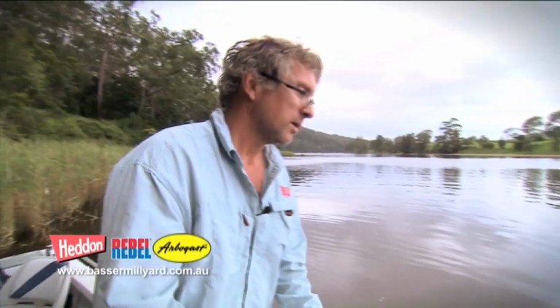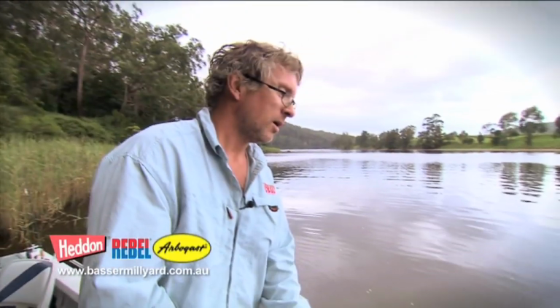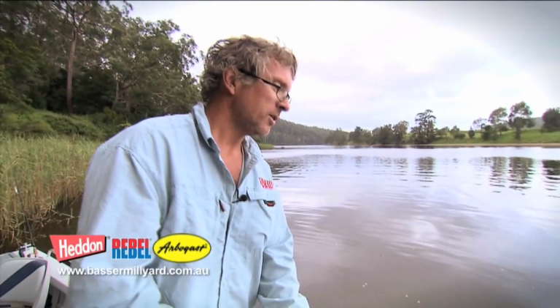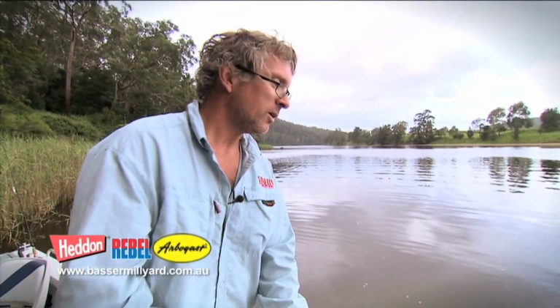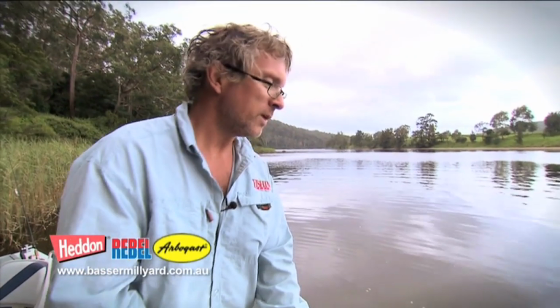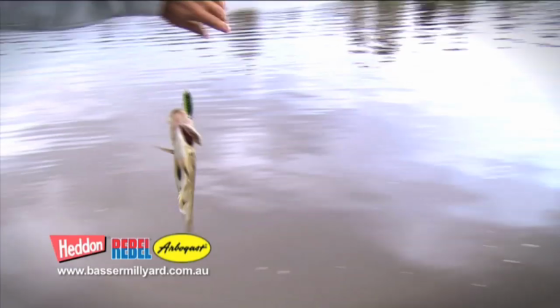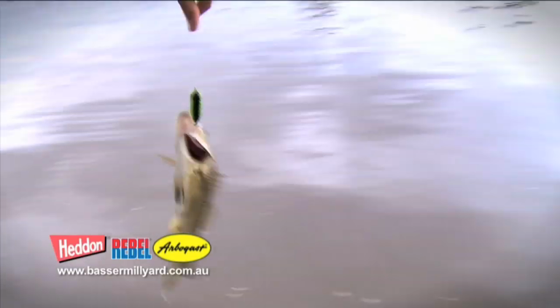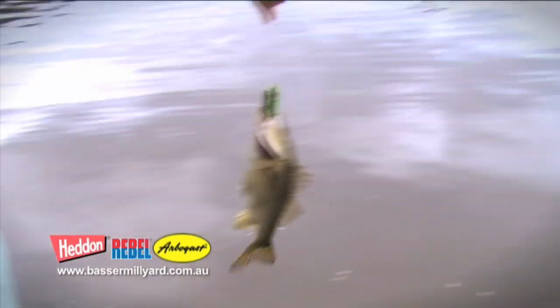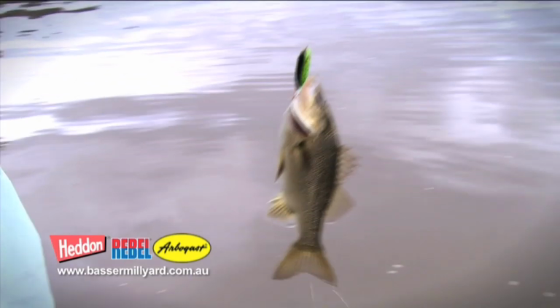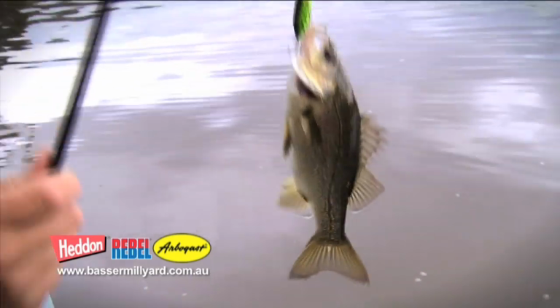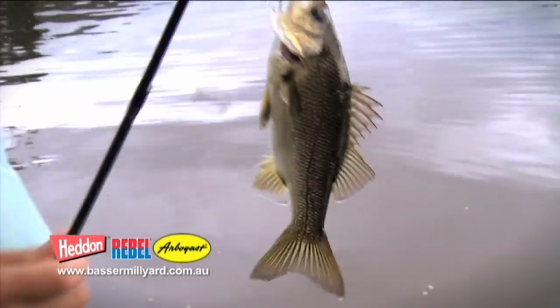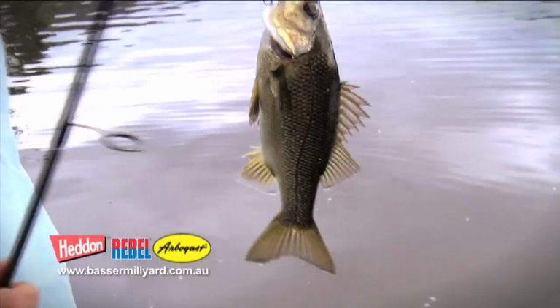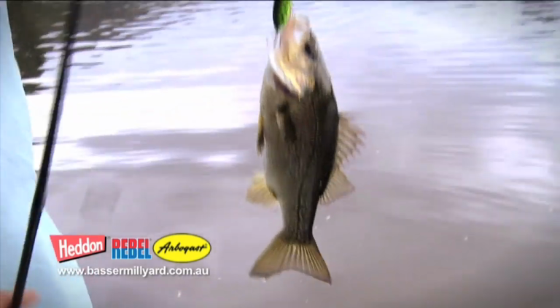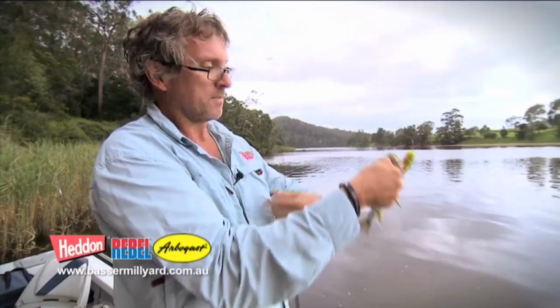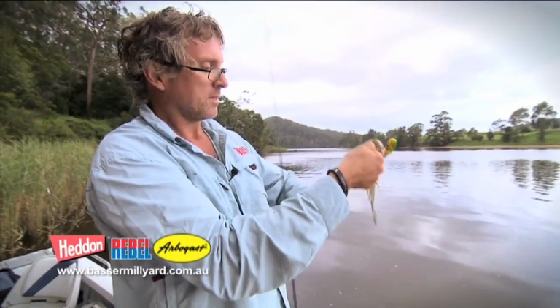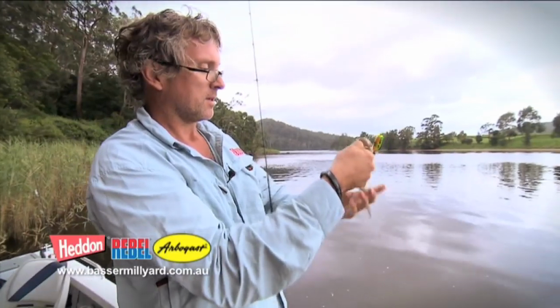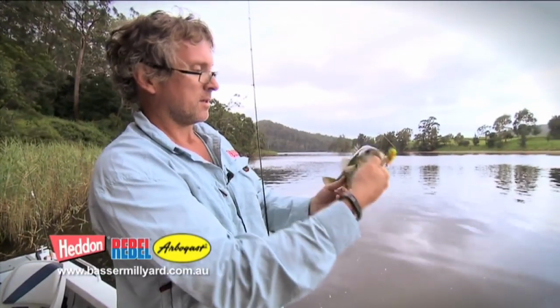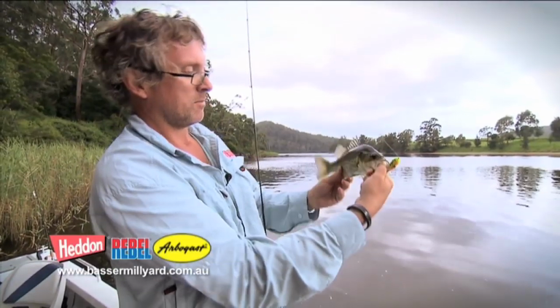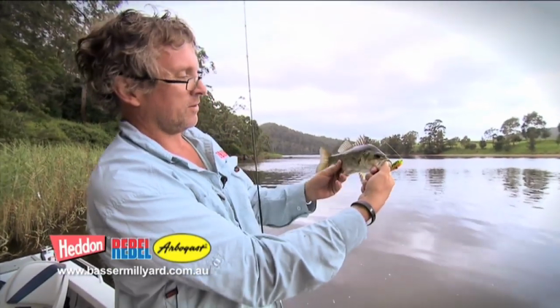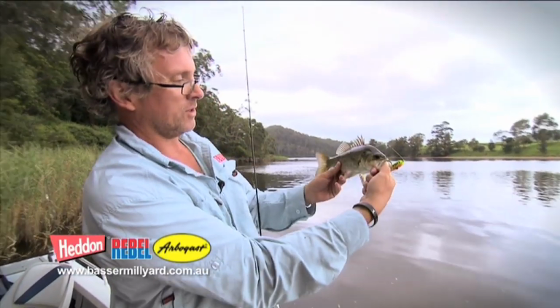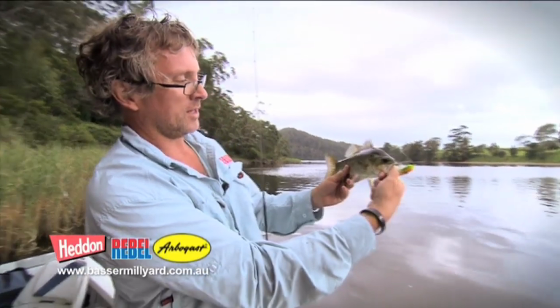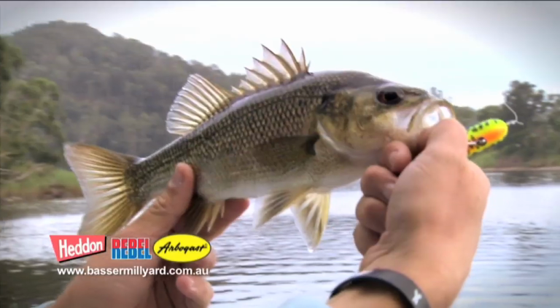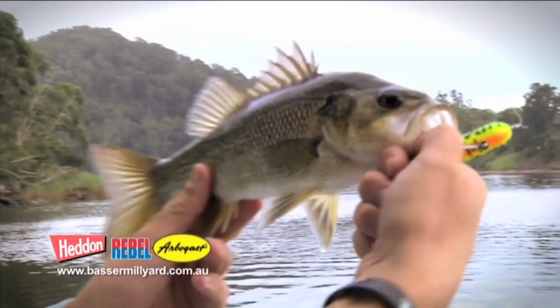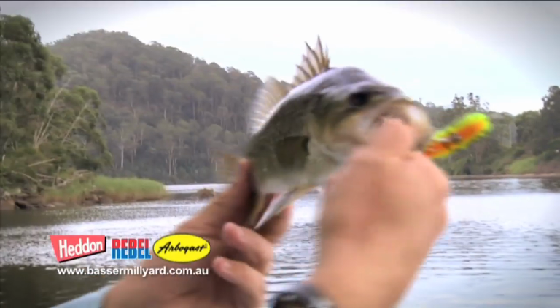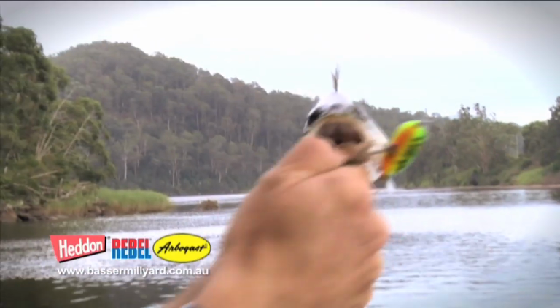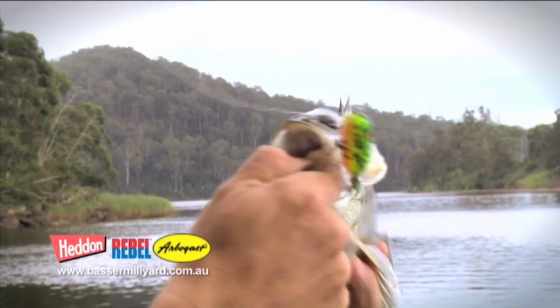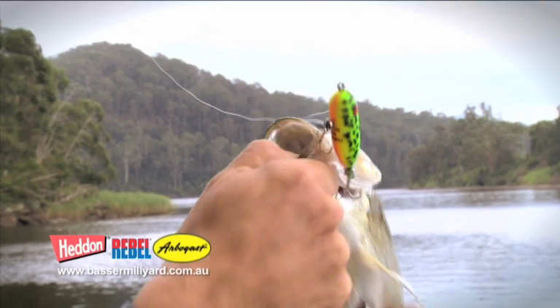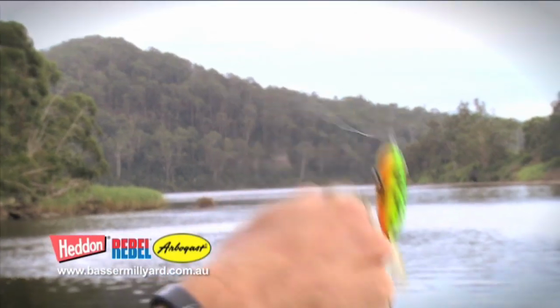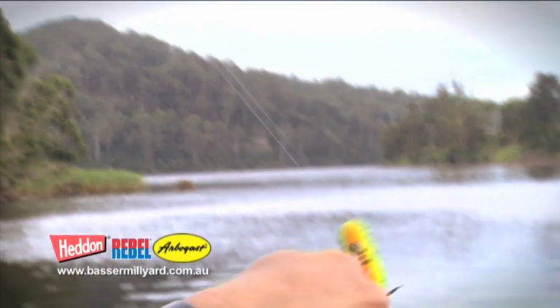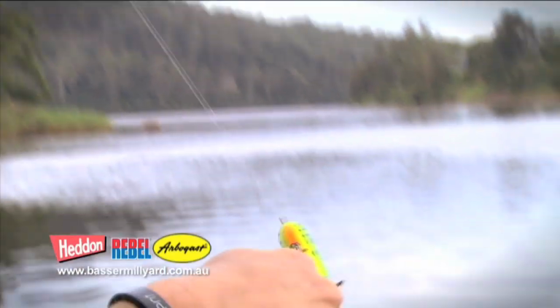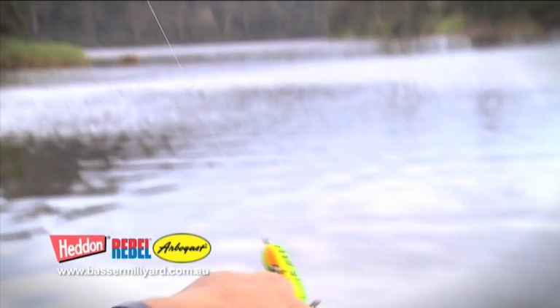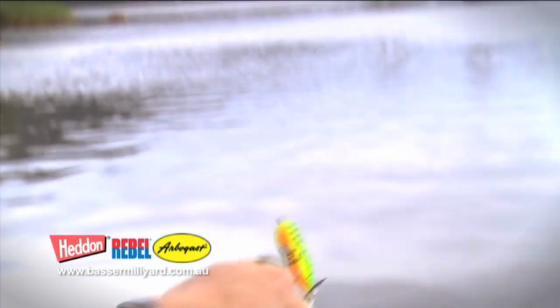Is that your little fish? Pretty fish aren't they? Really nice.